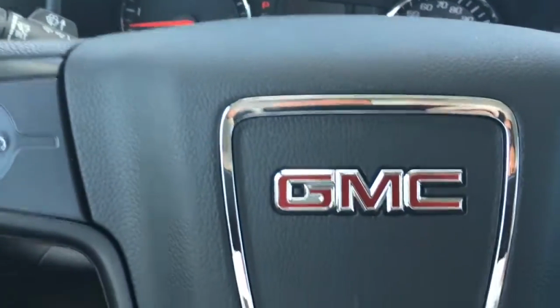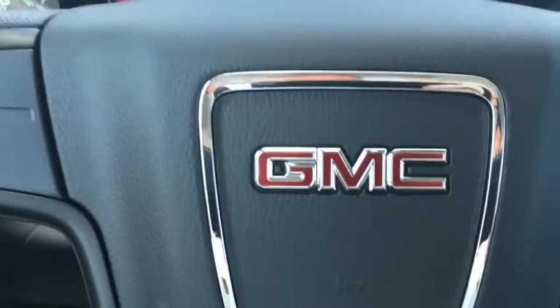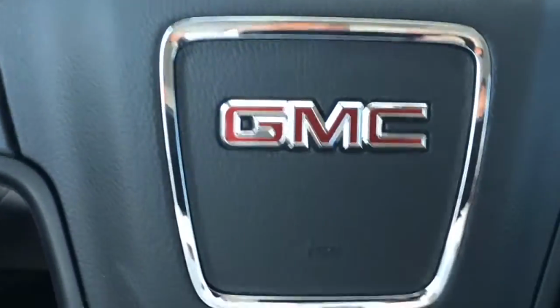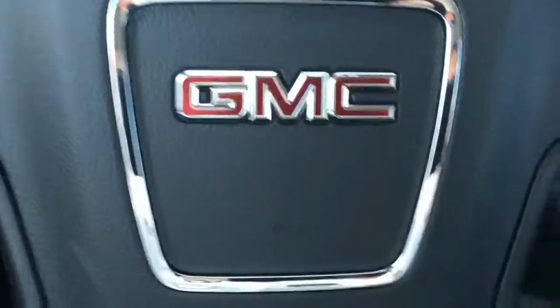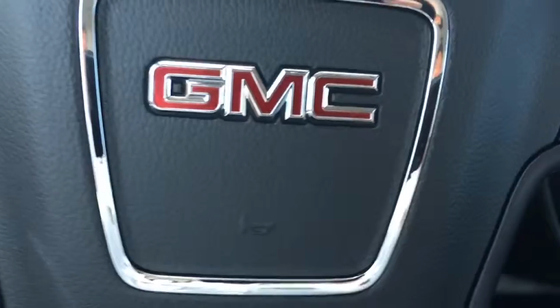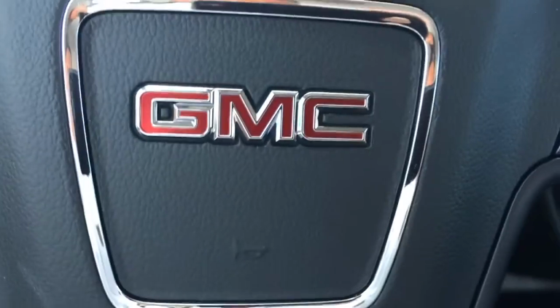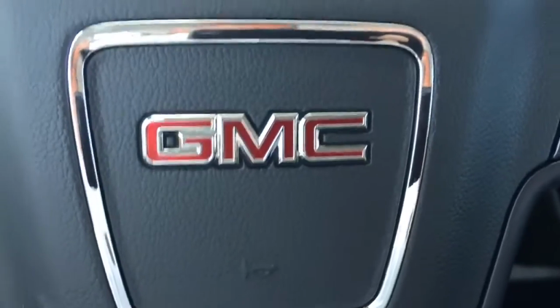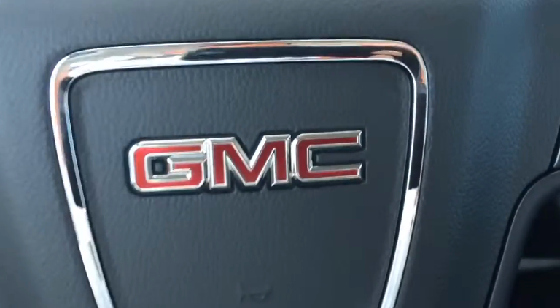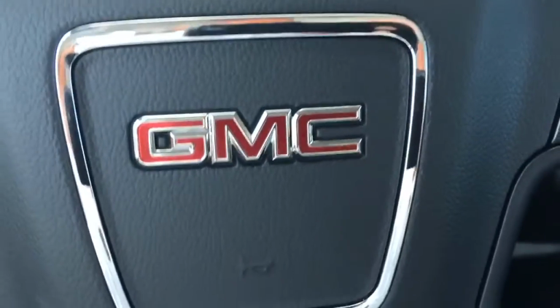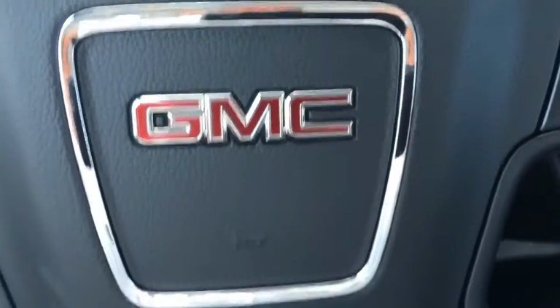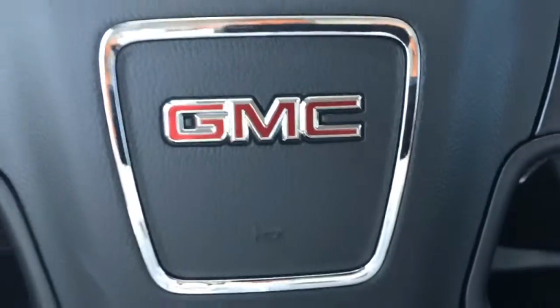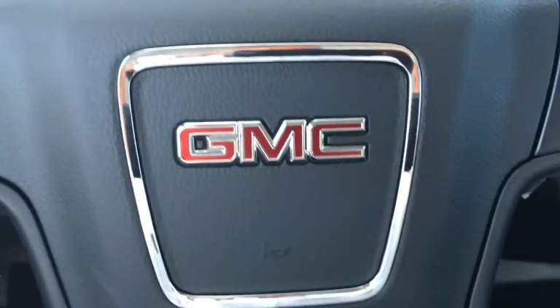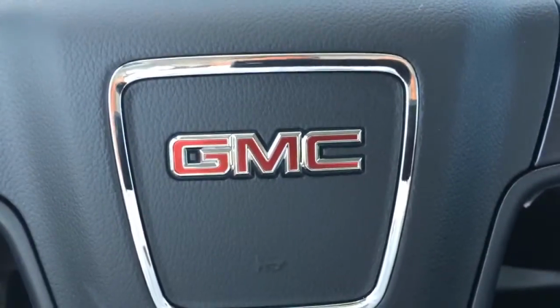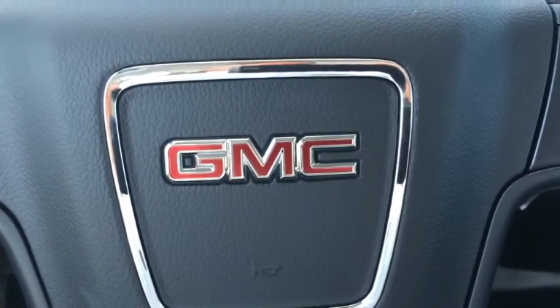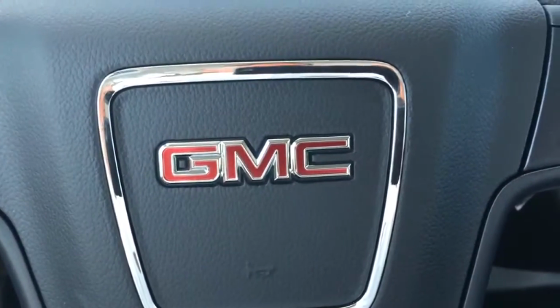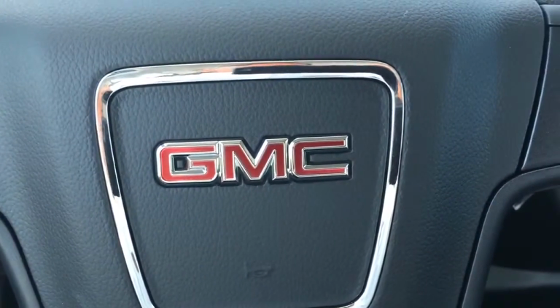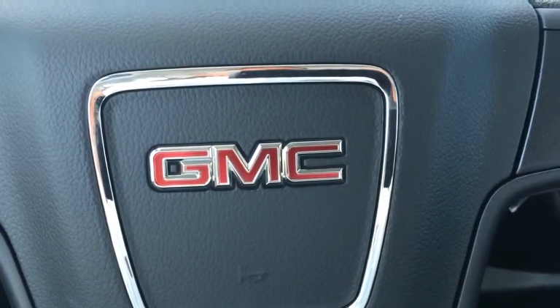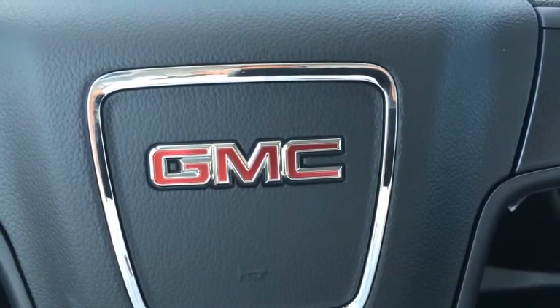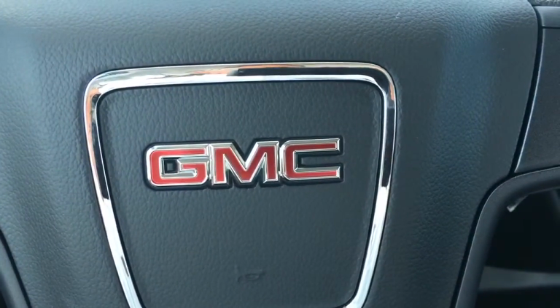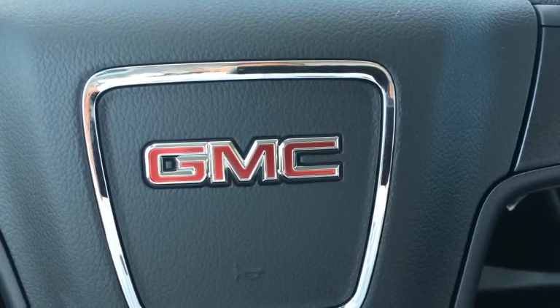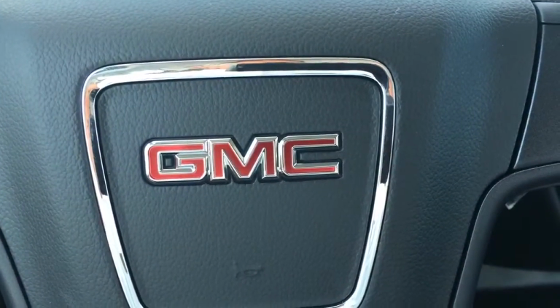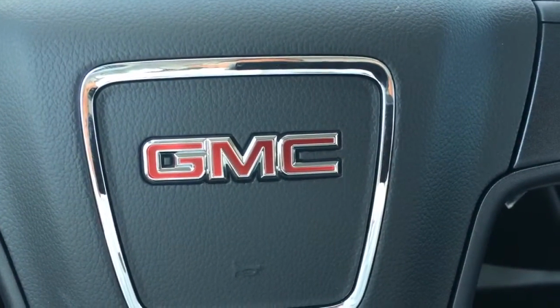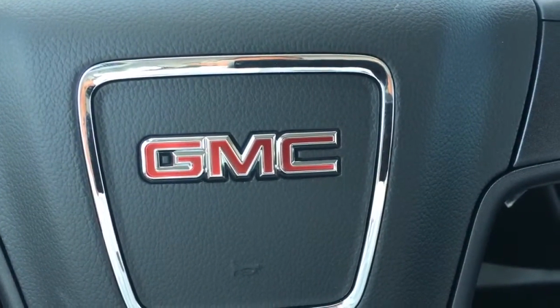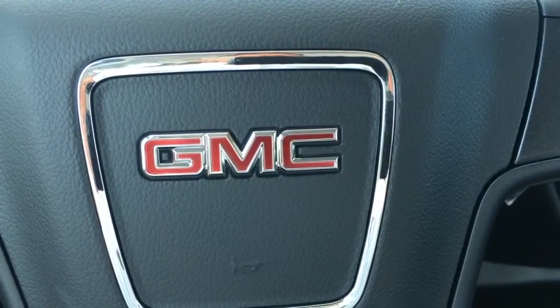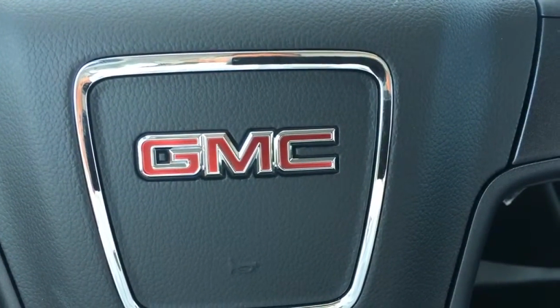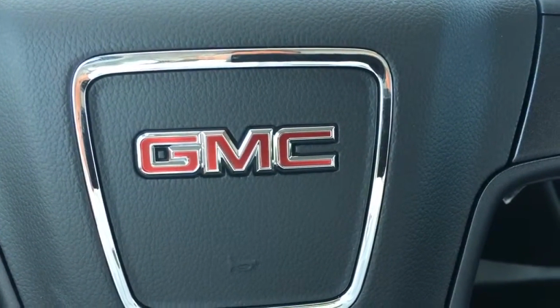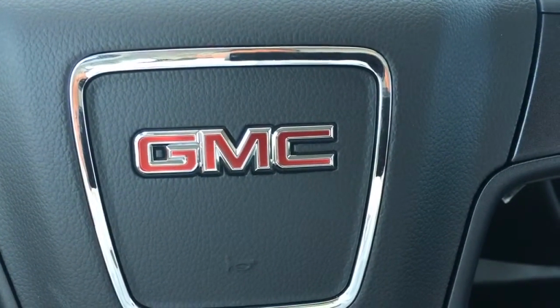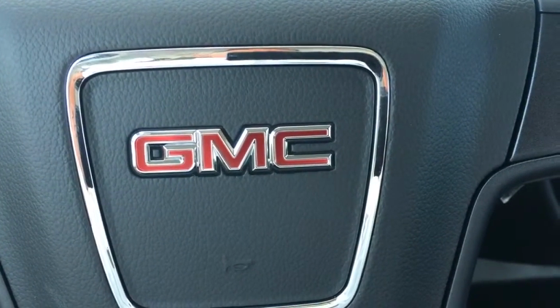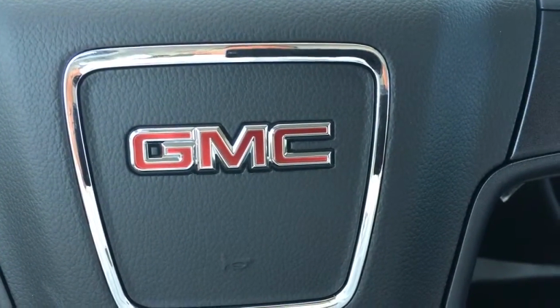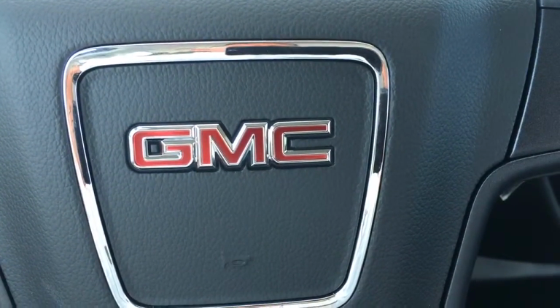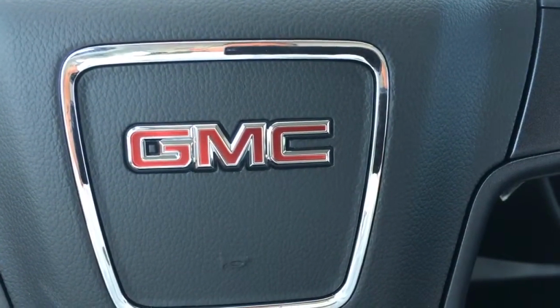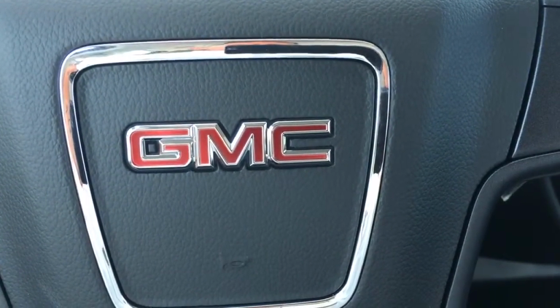Give me a call at 772-287-2424. Again, this is John Dee at Carls Buick GMC.